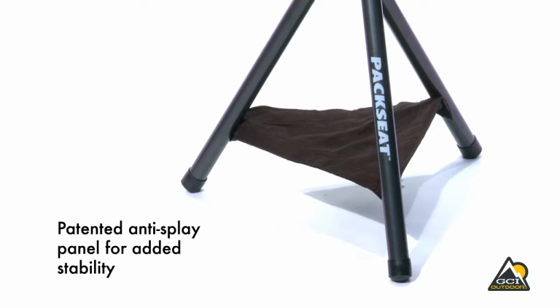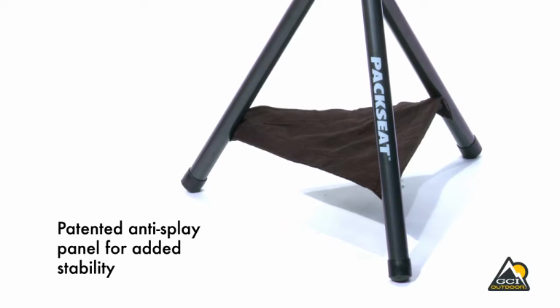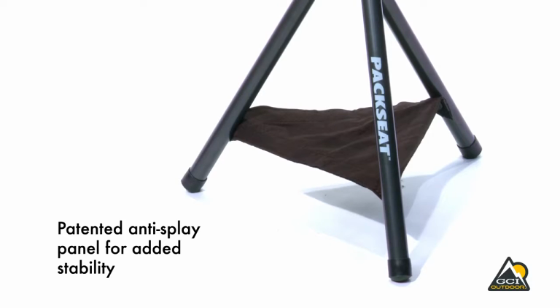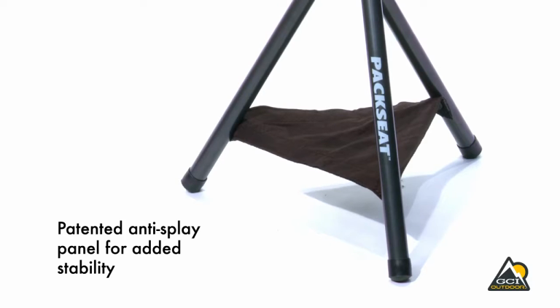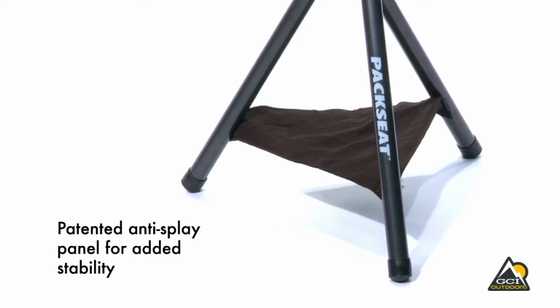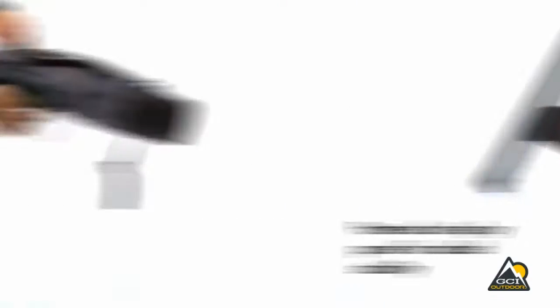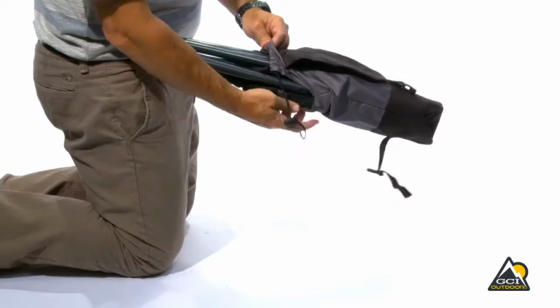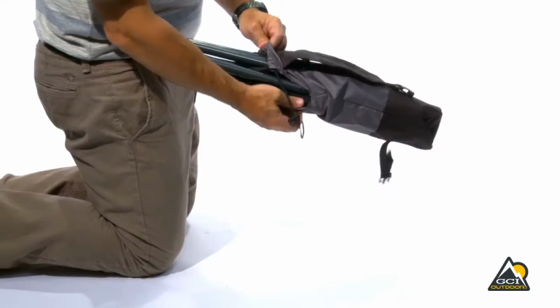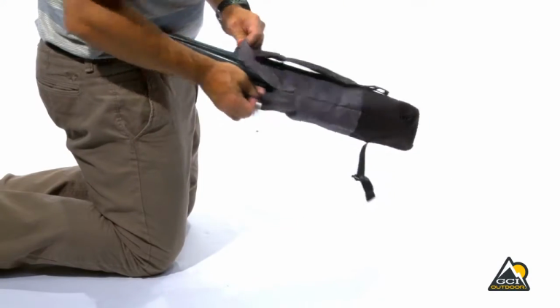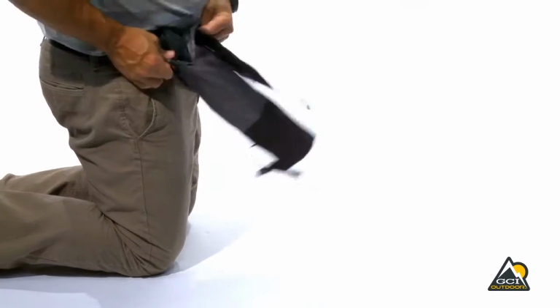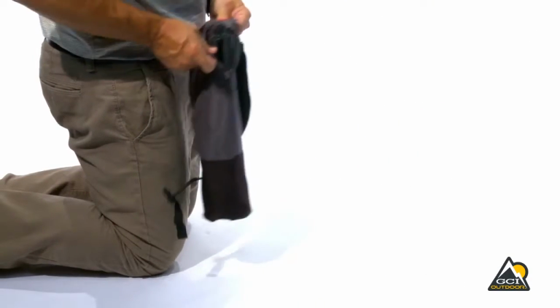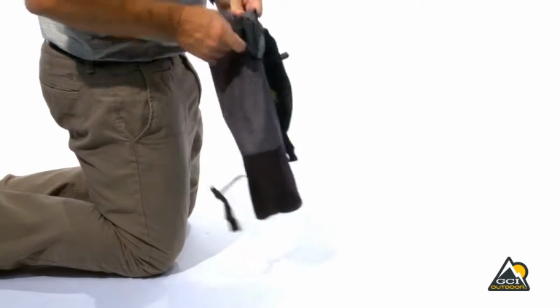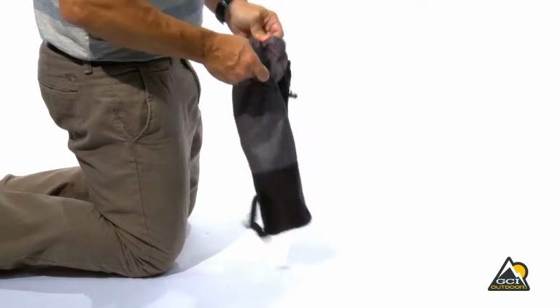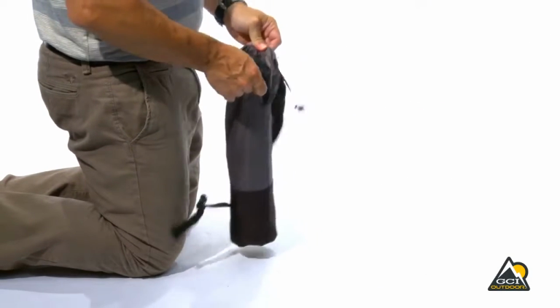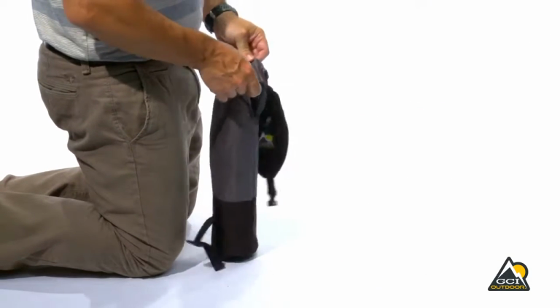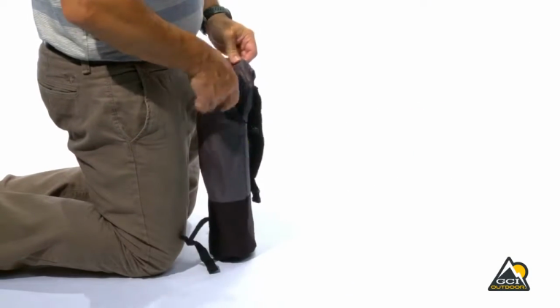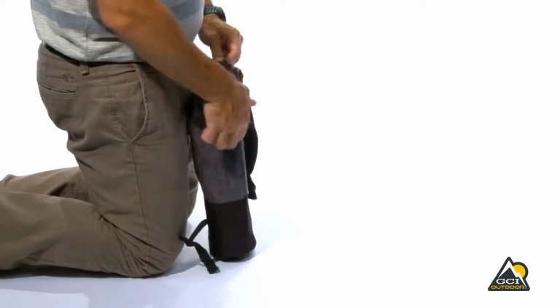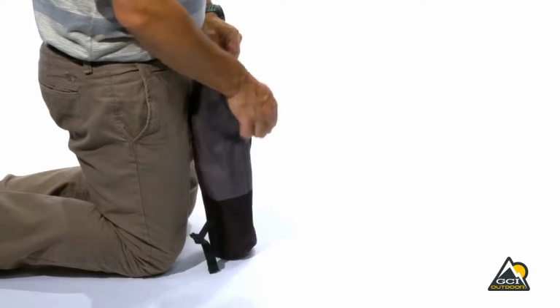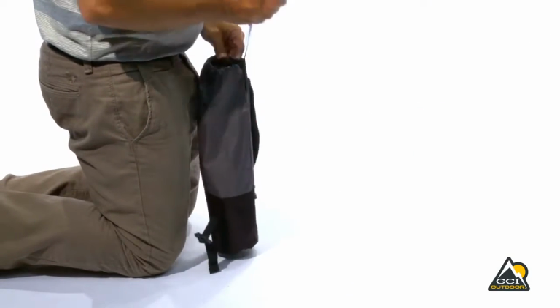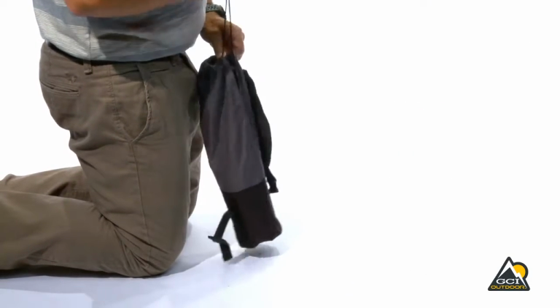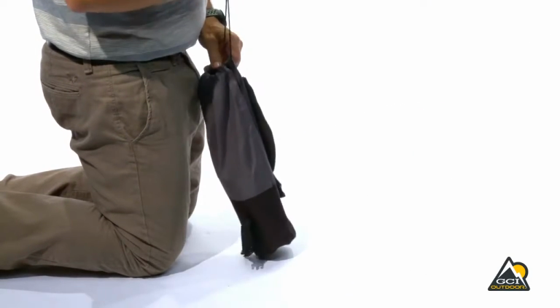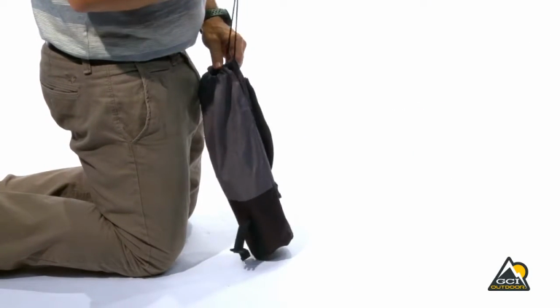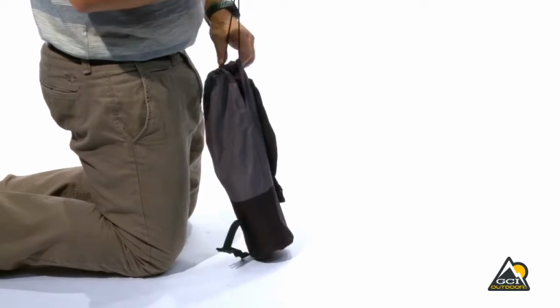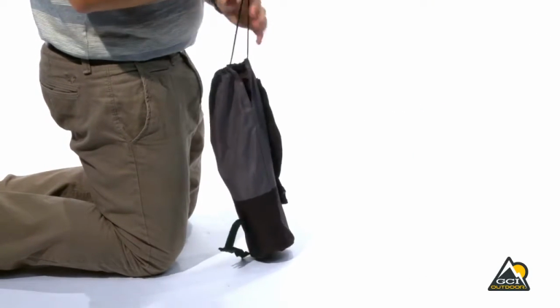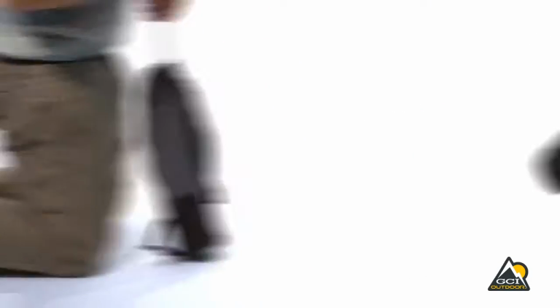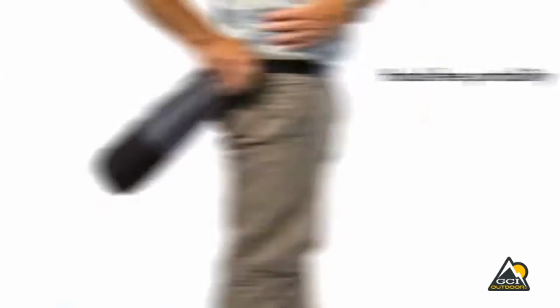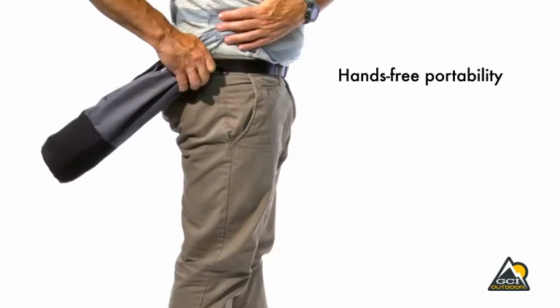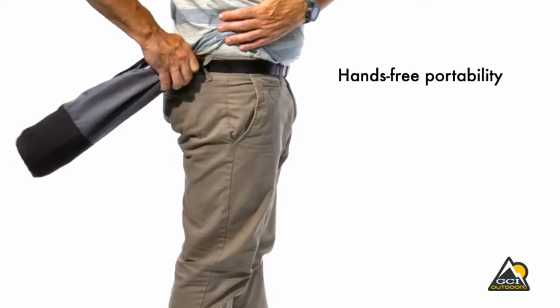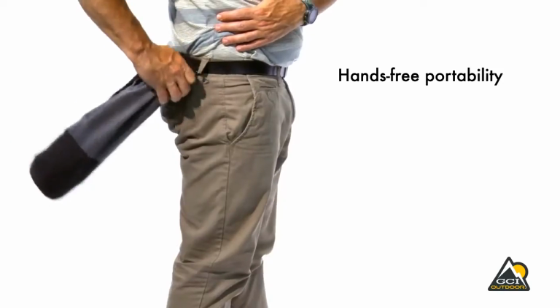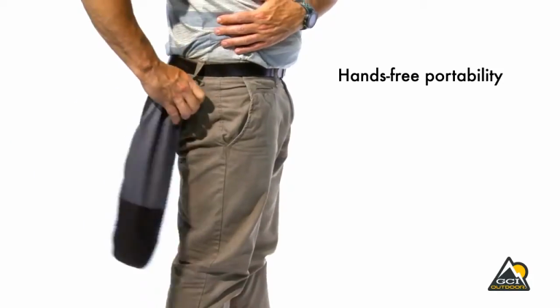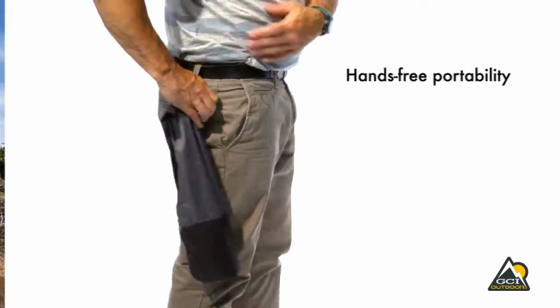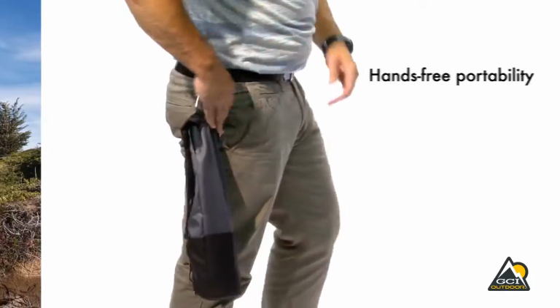The pack seat includes a buckled carry bag with closure strap and carabiner for hands-free portability.